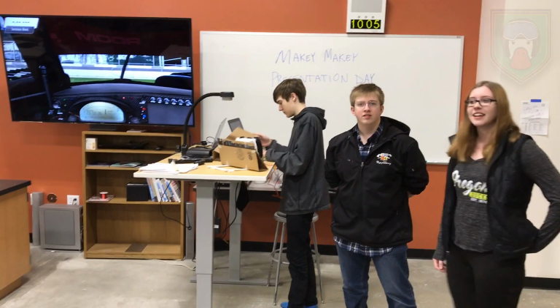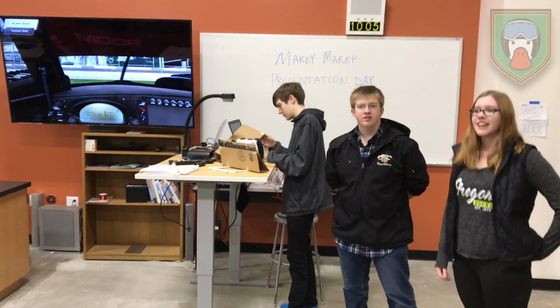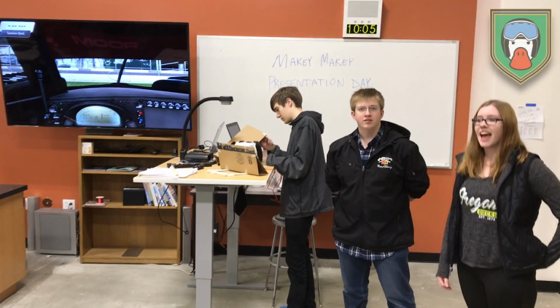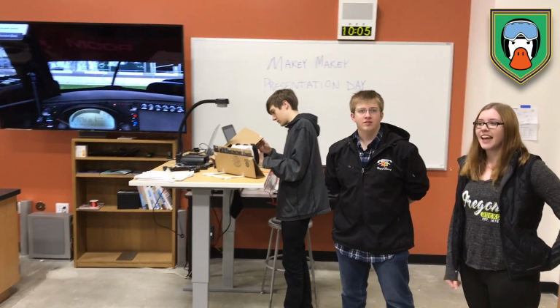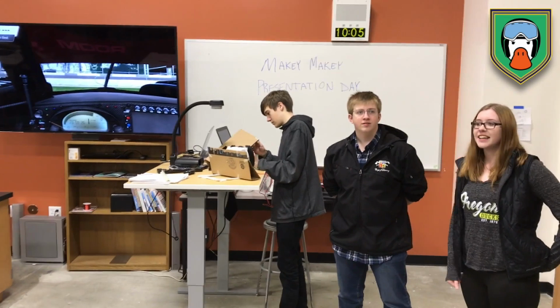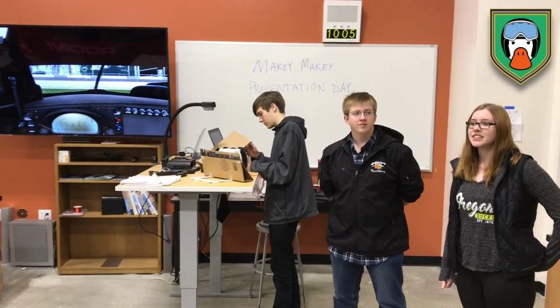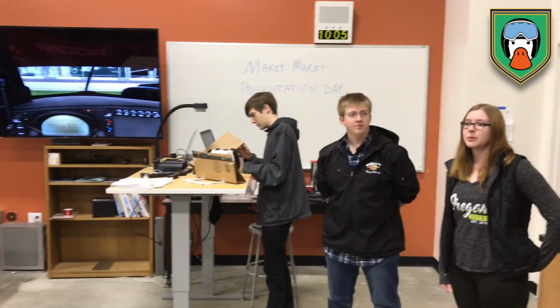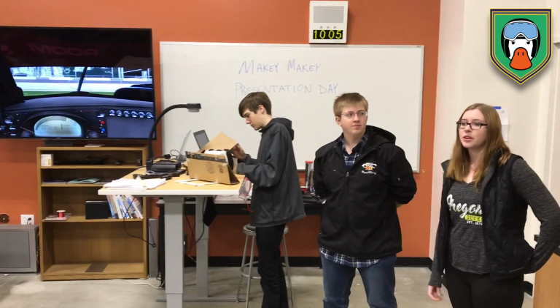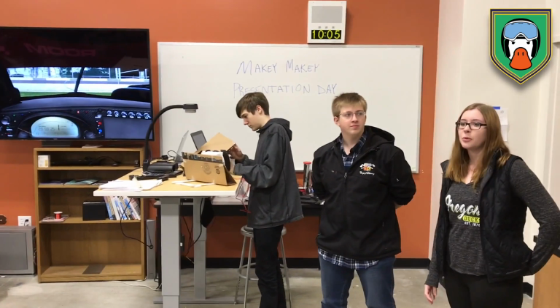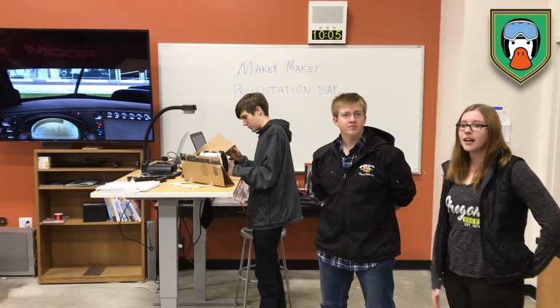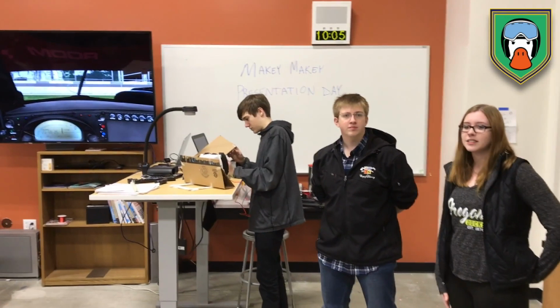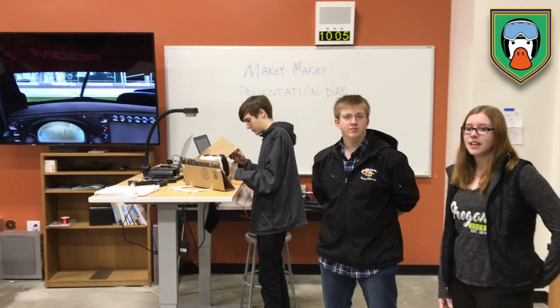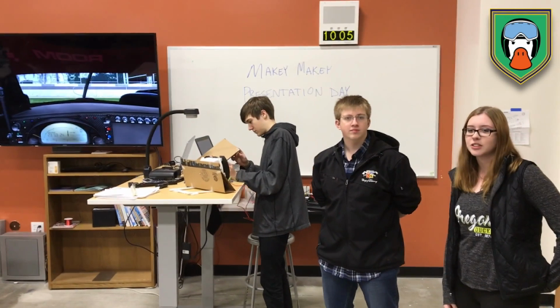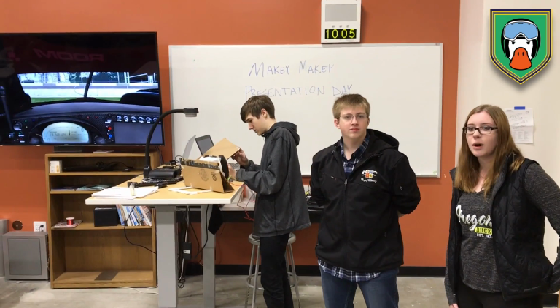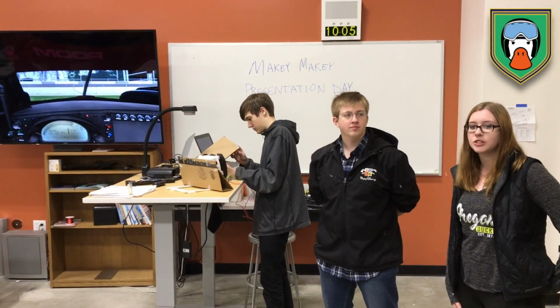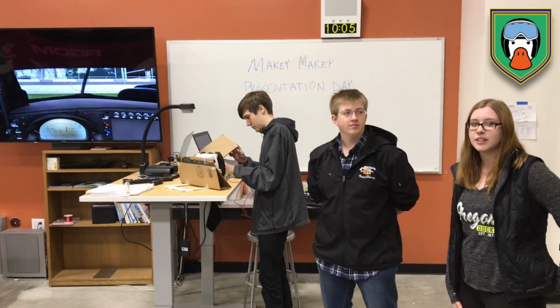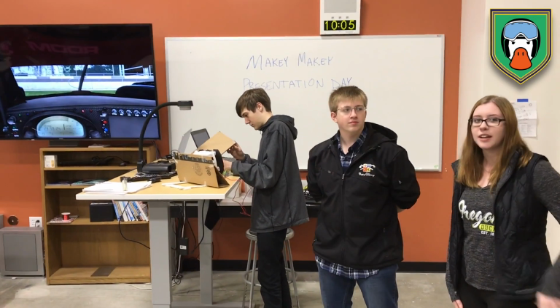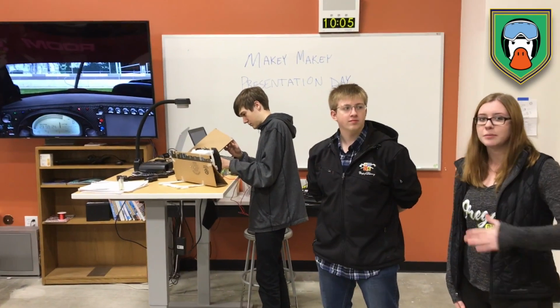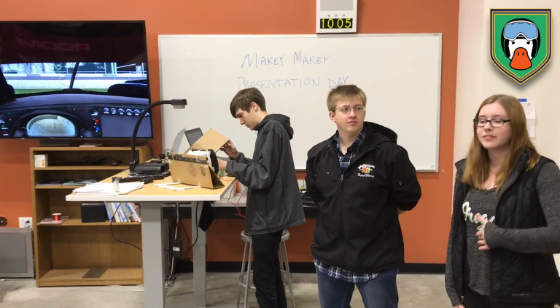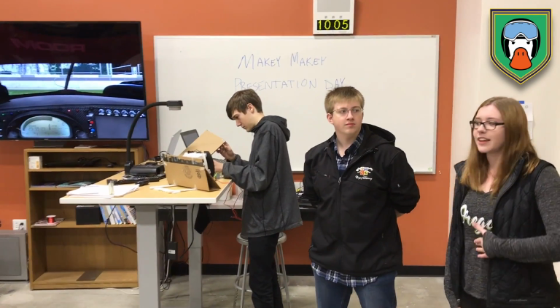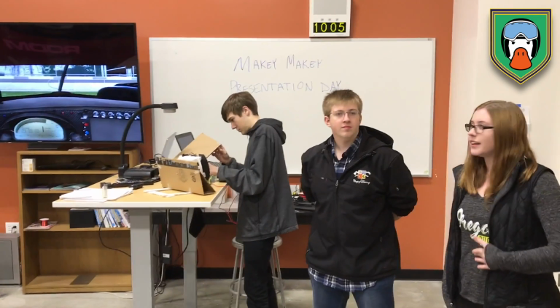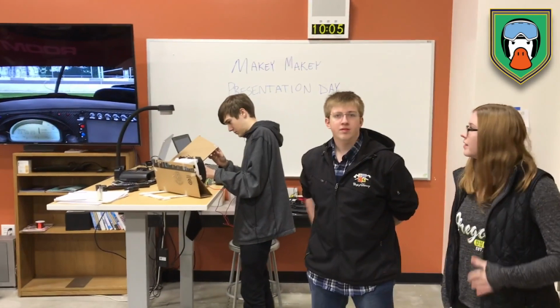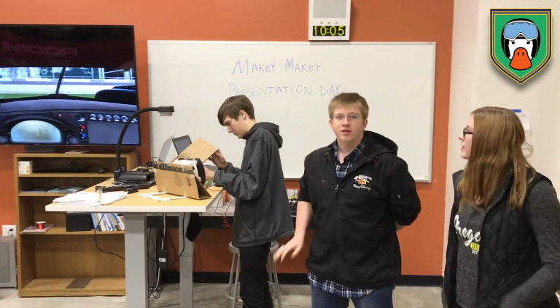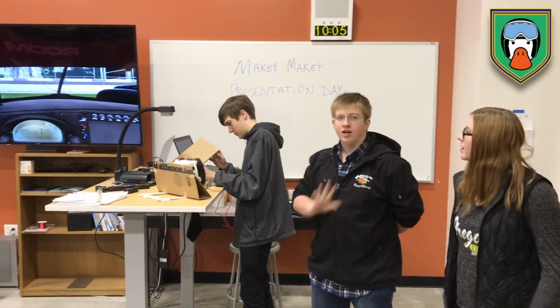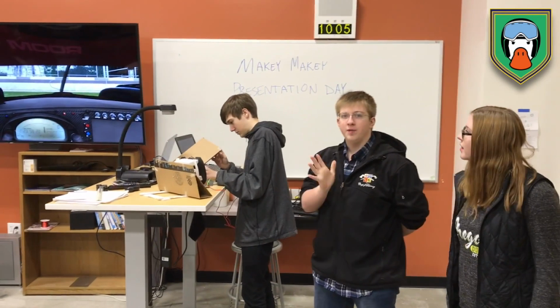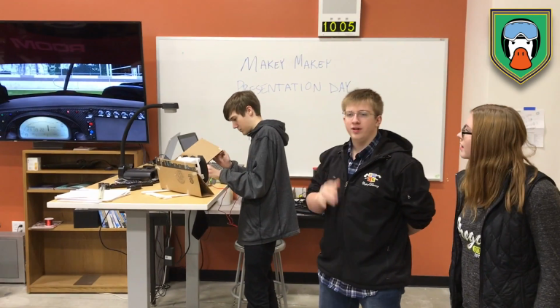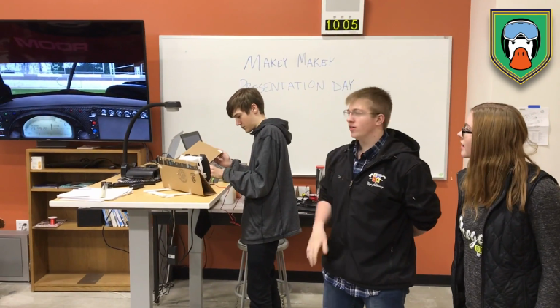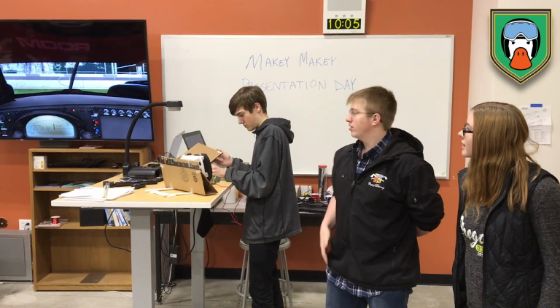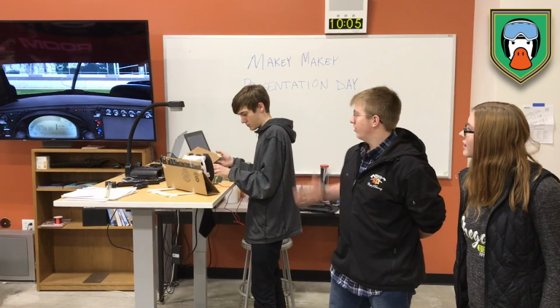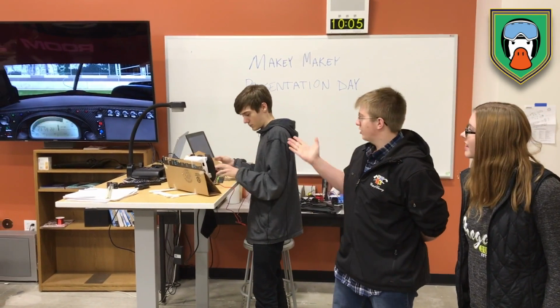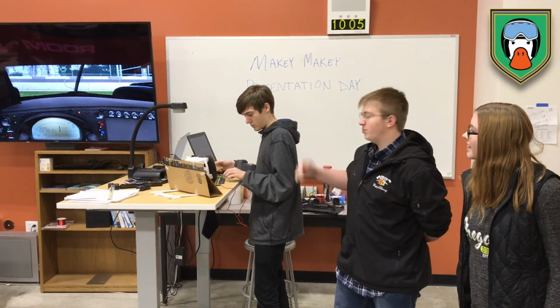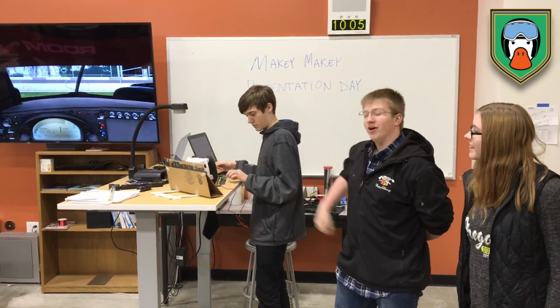Hi, so we're the Wild Duck Squadron. I'm Savannah. I'm Nick and that's Brett.